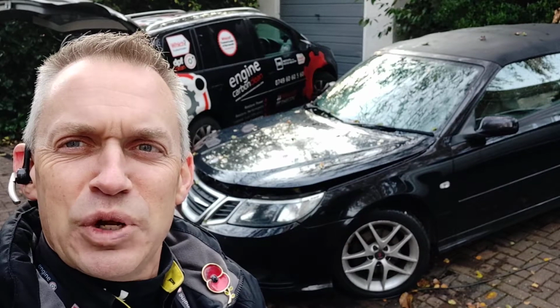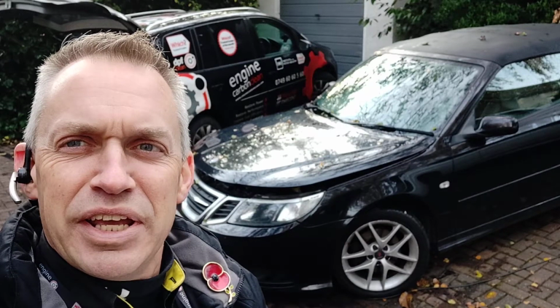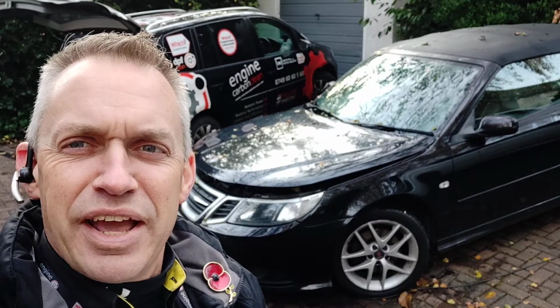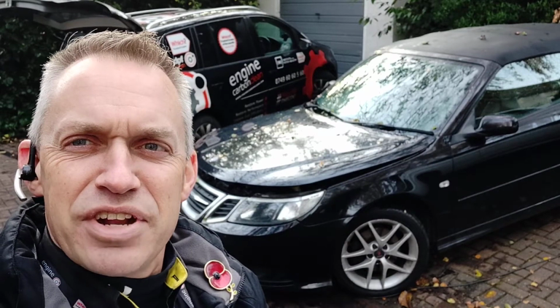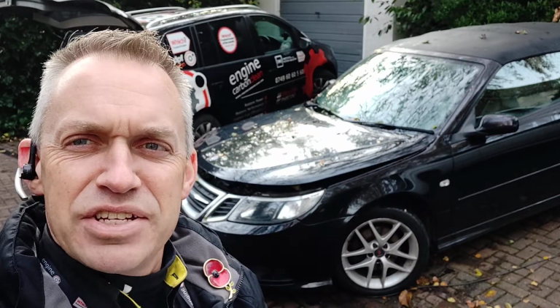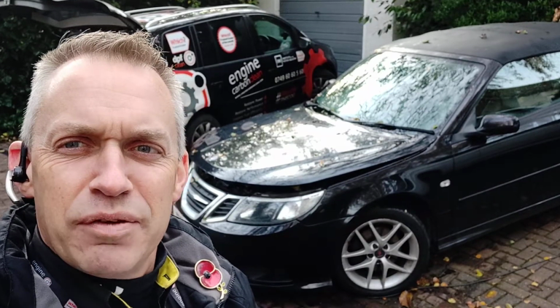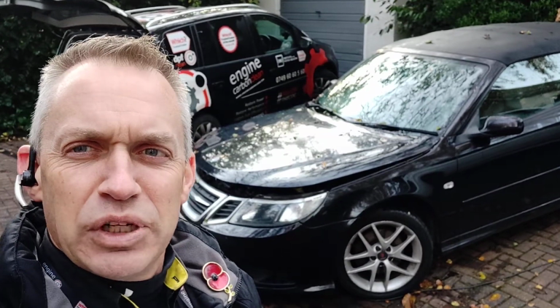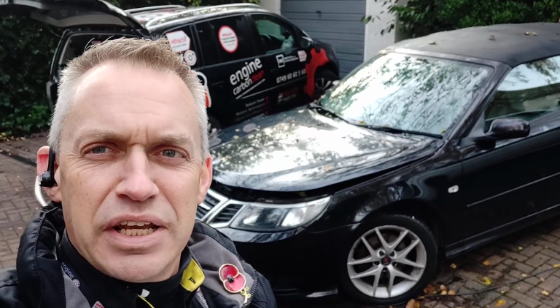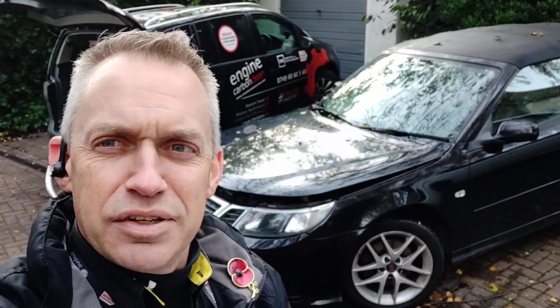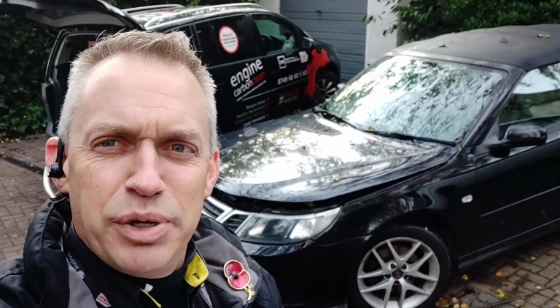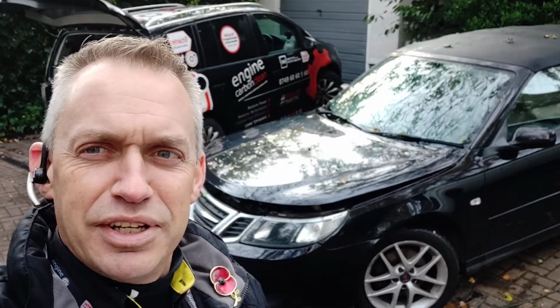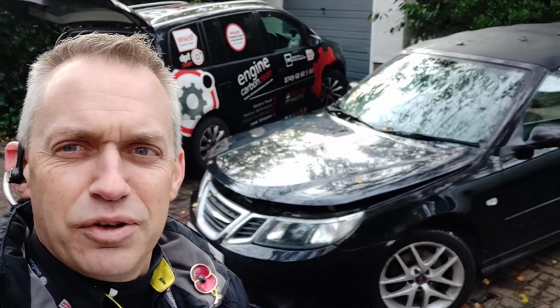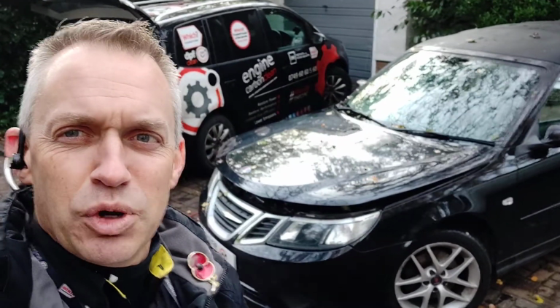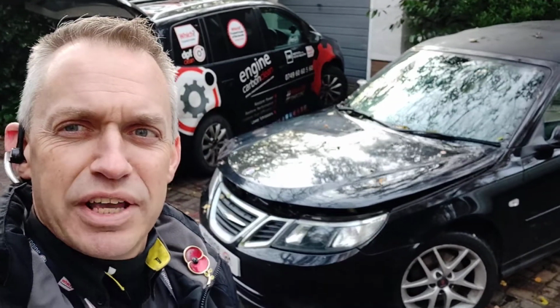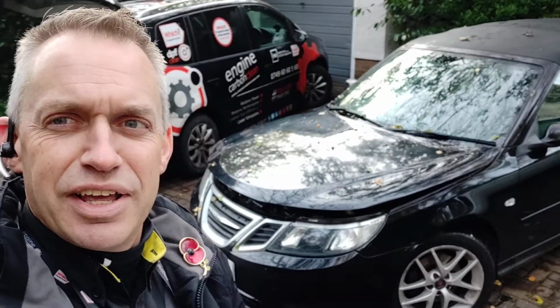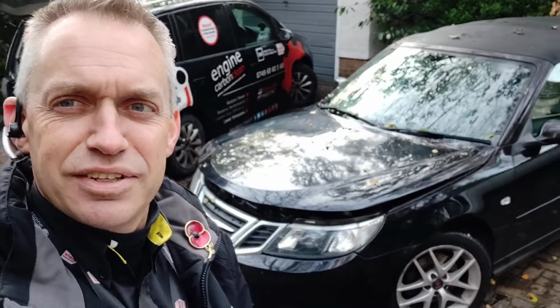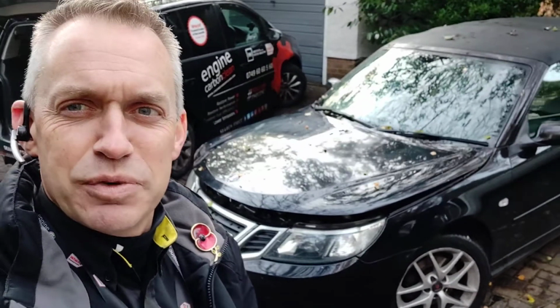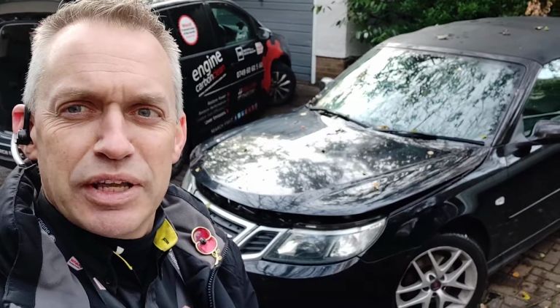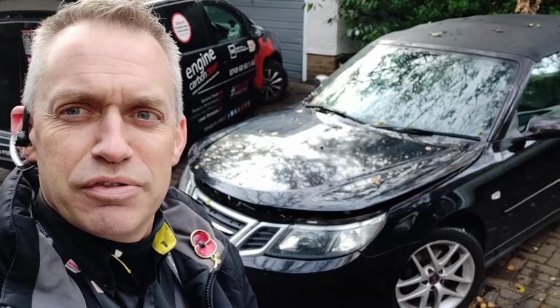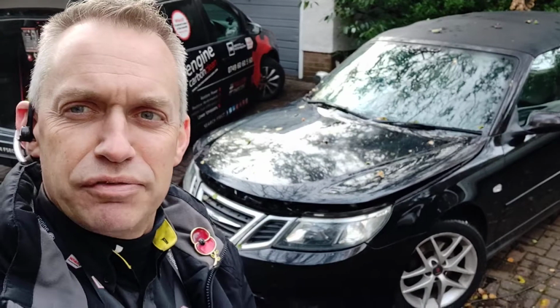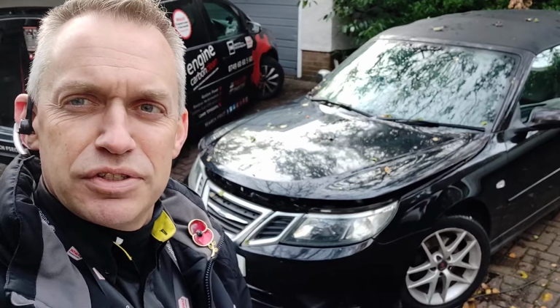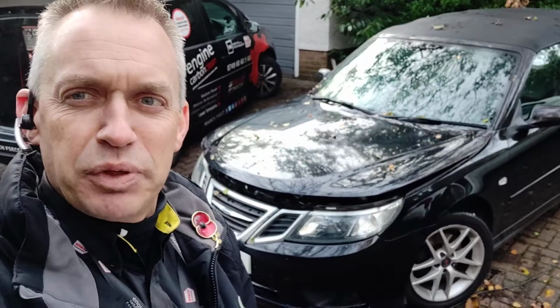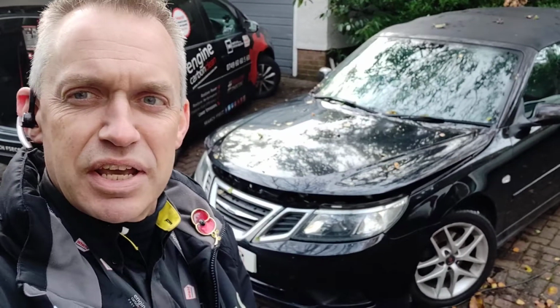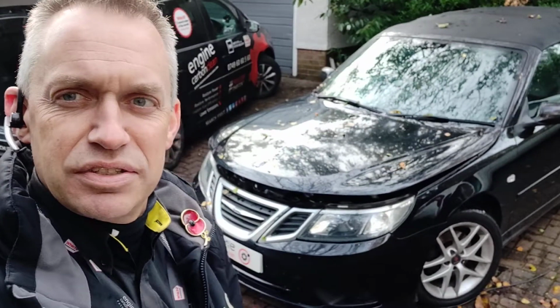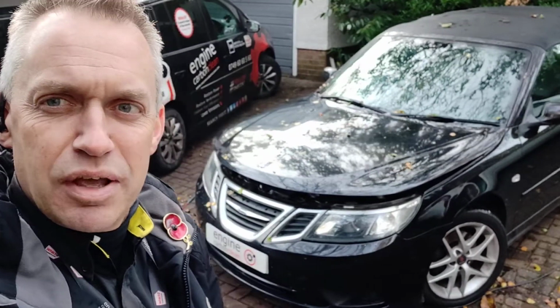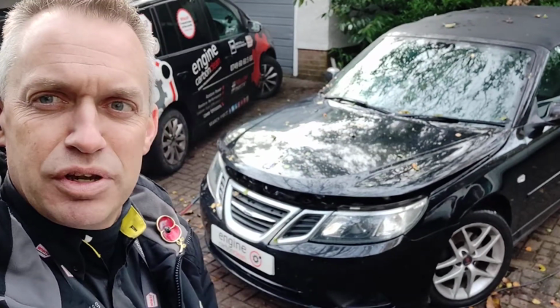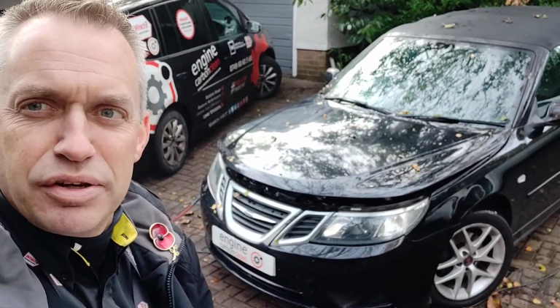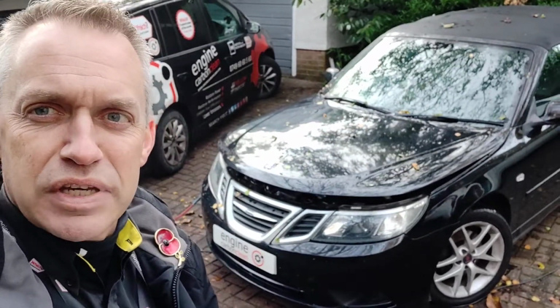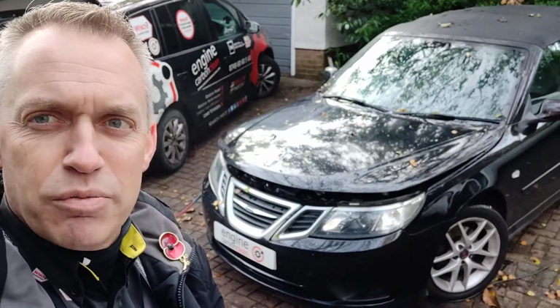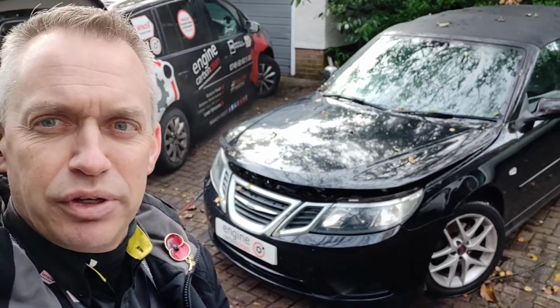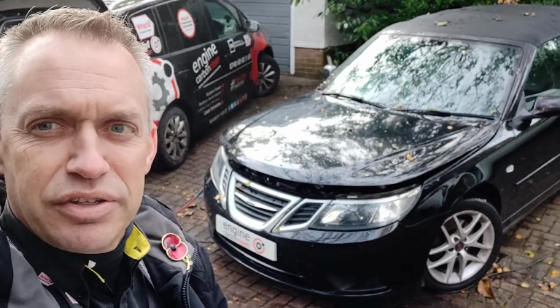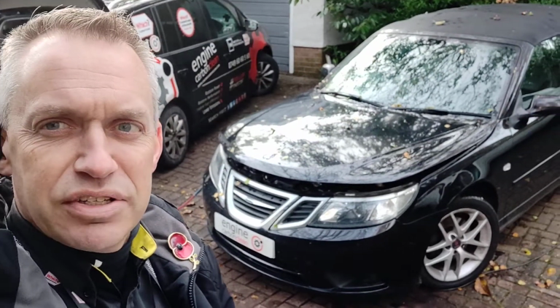Morning, Adrian at Engine Car McLean. It's a bitterly cold morning here in Leicester this morning. We've got, first up is a Saab 93, 1.9 diesel.